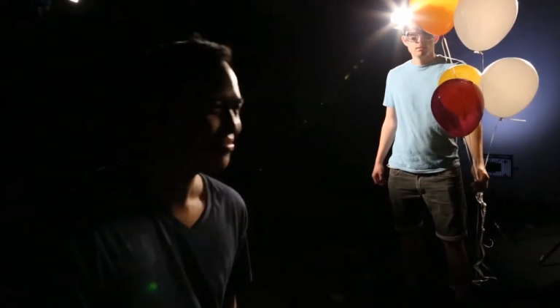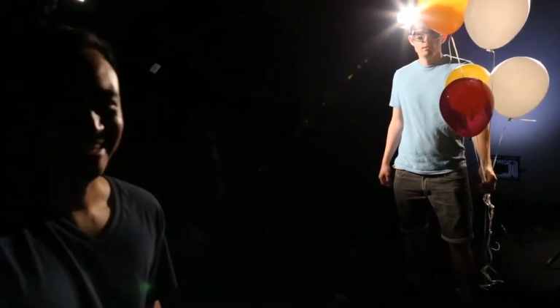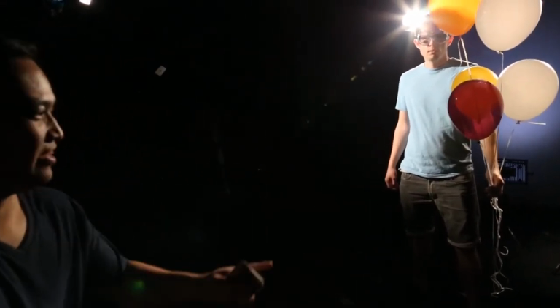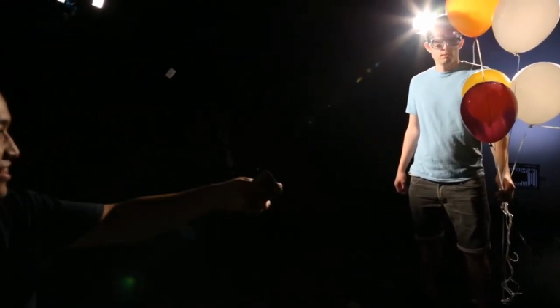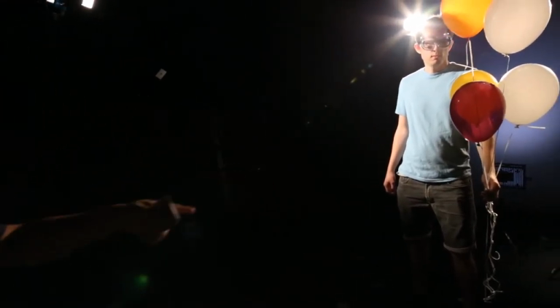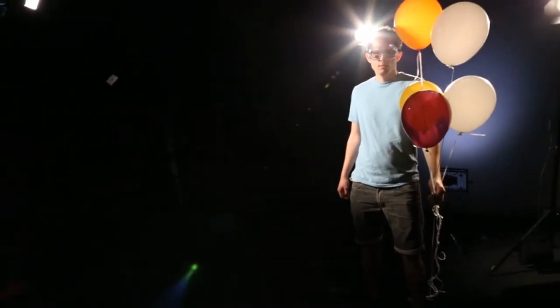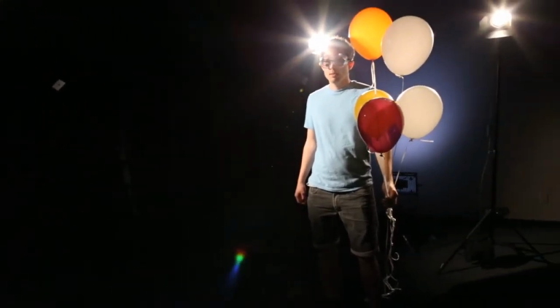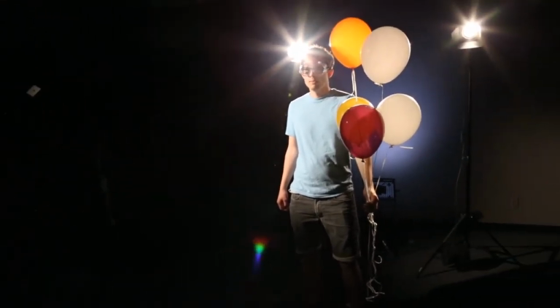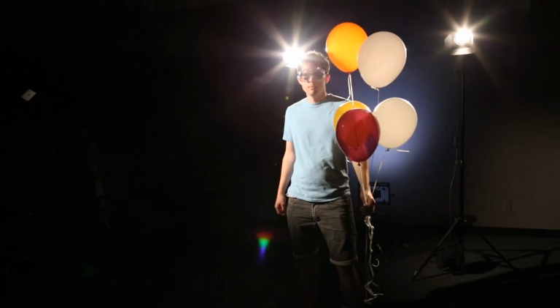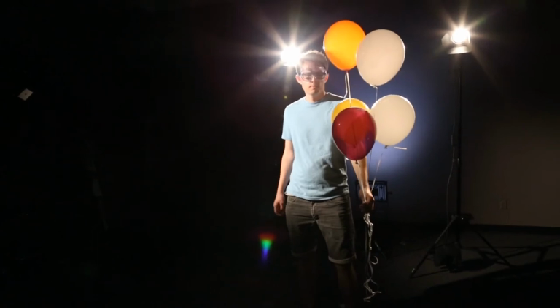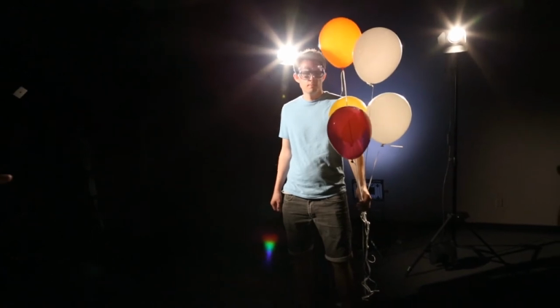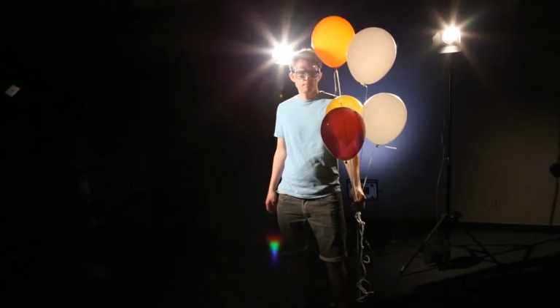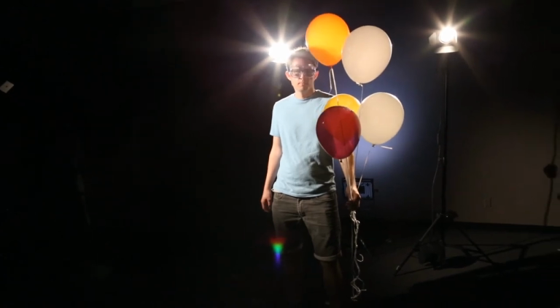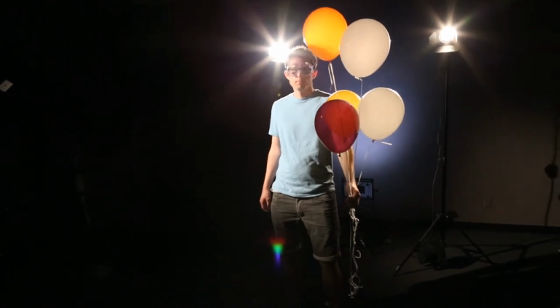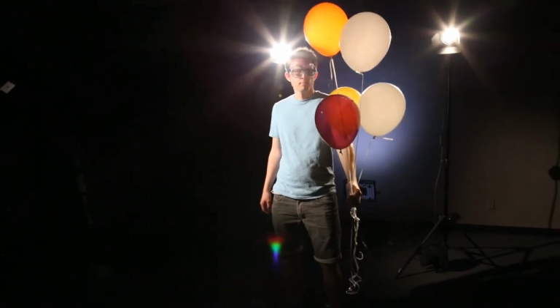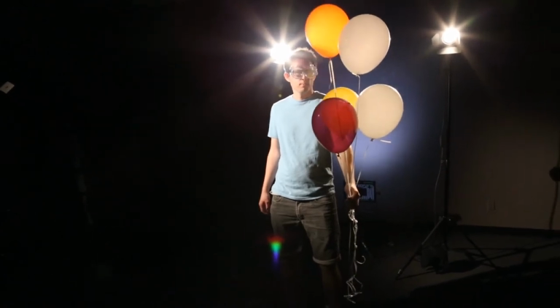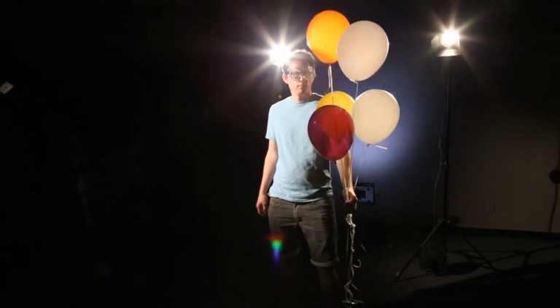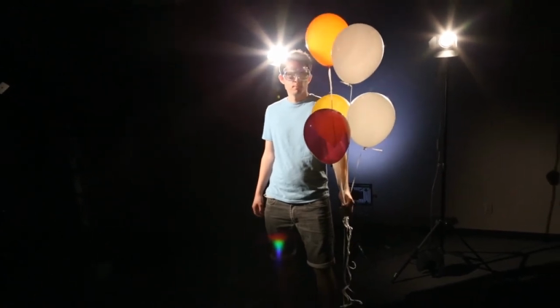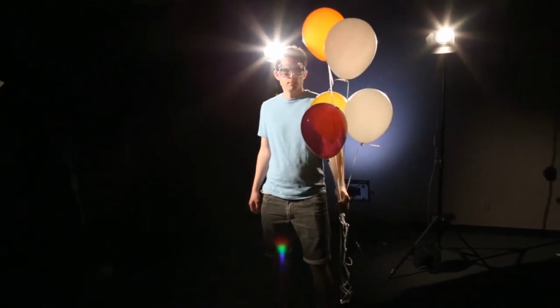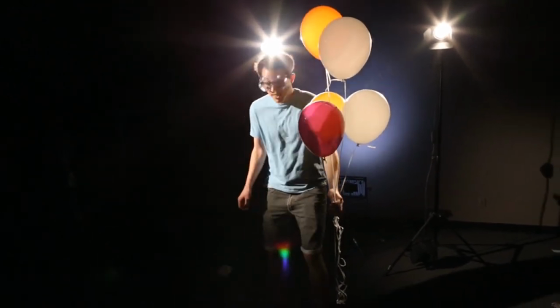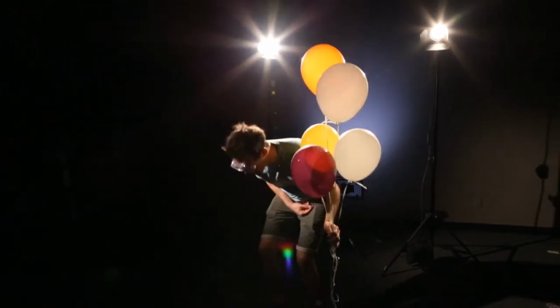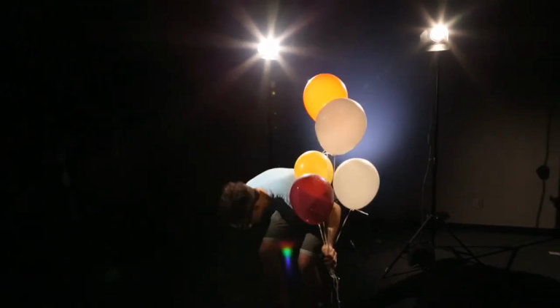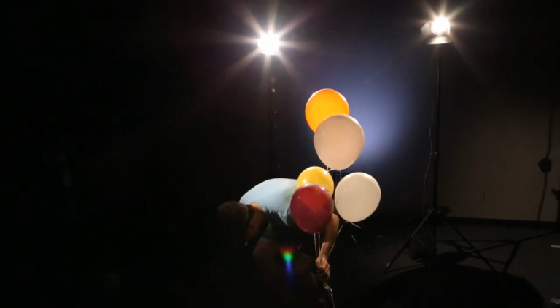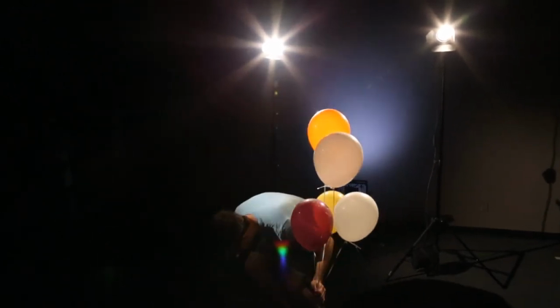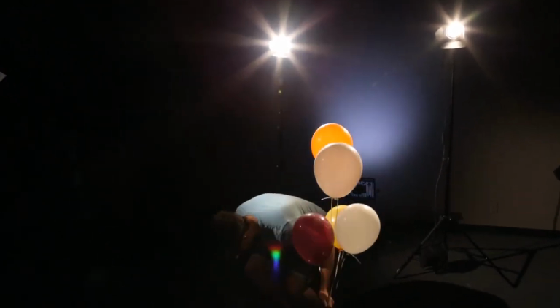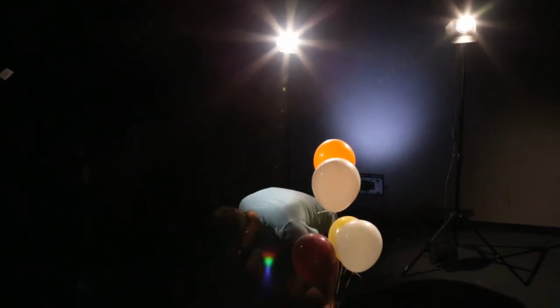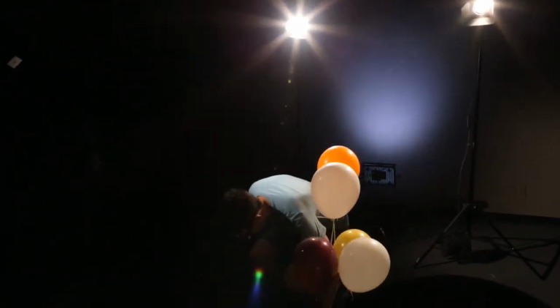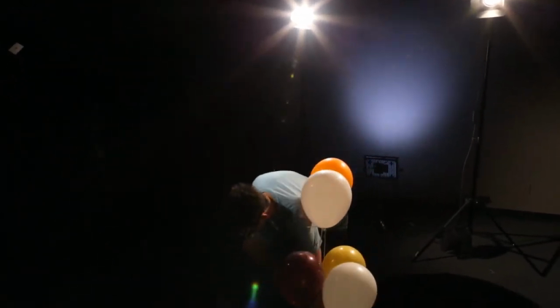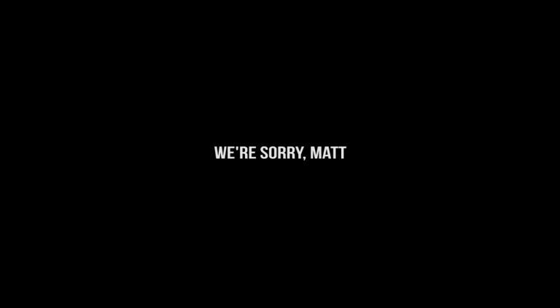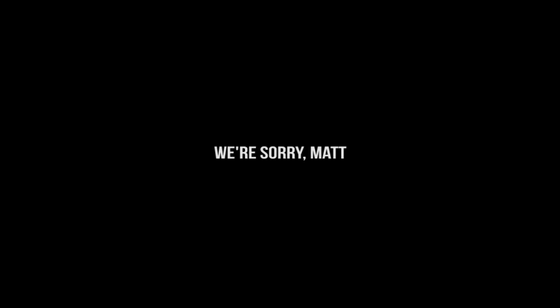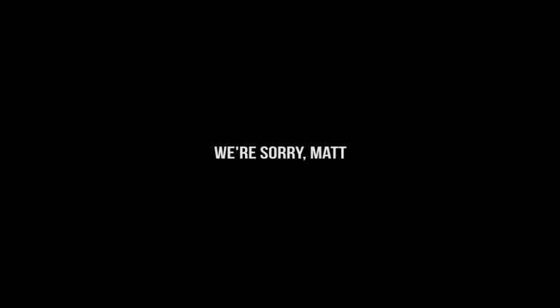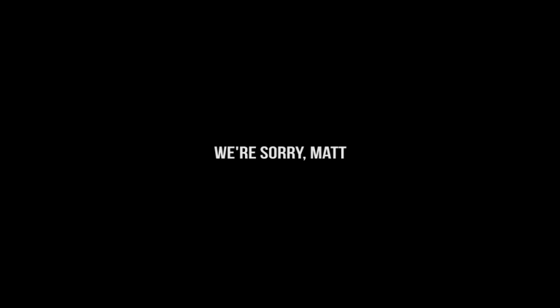Okay, ready? This is gonna be good. Hold it right there. Don't move. Oh! Oh!